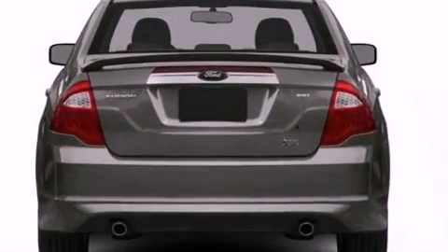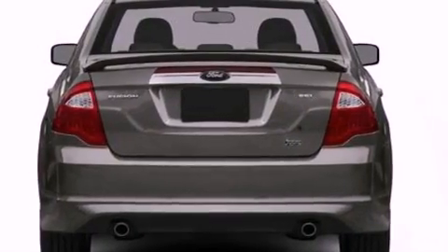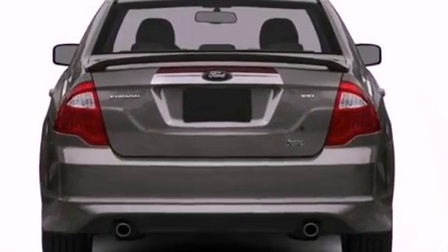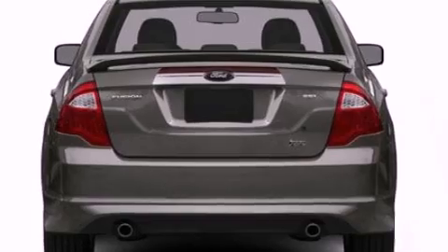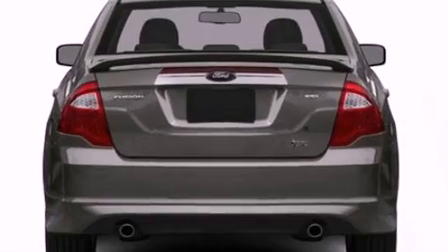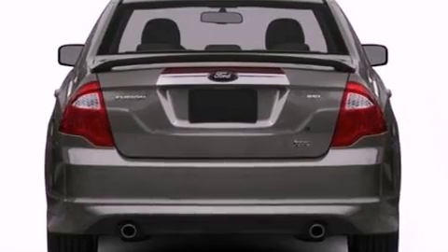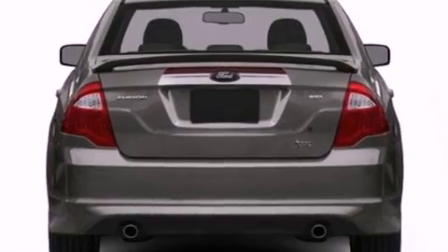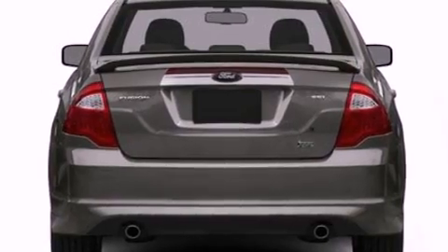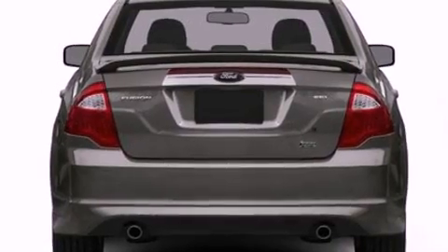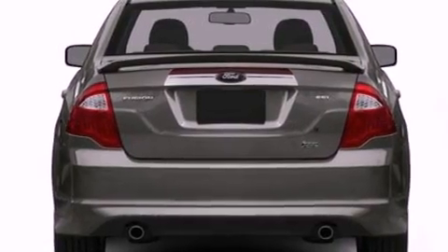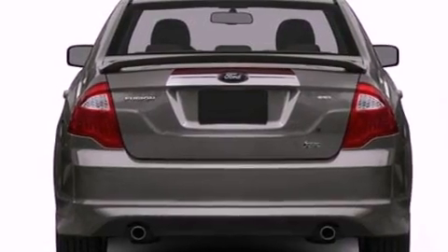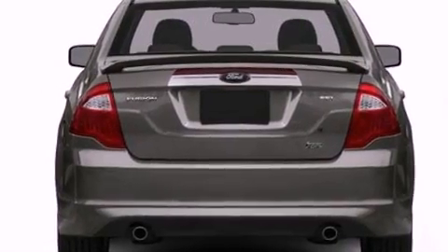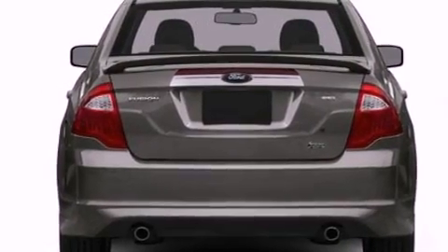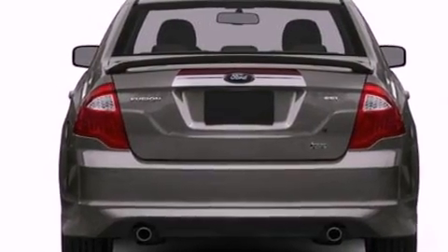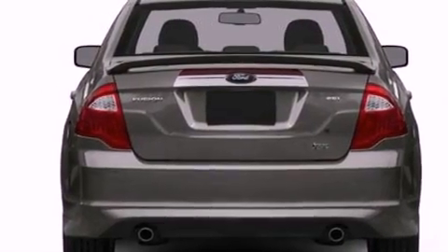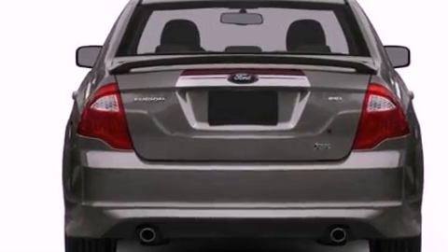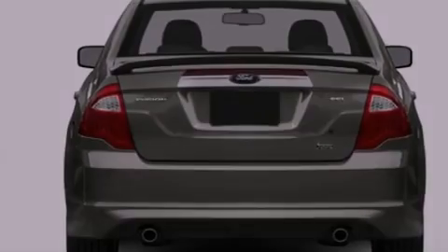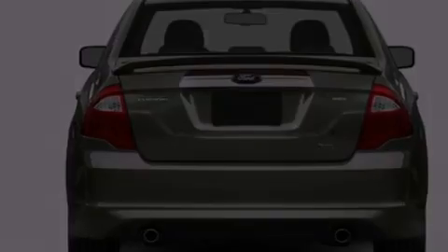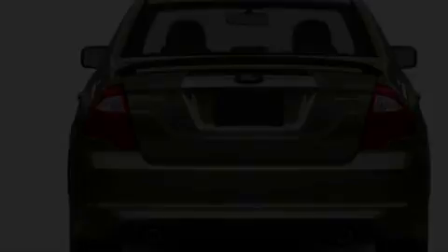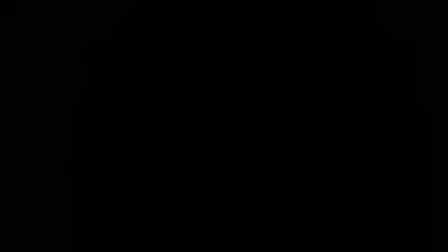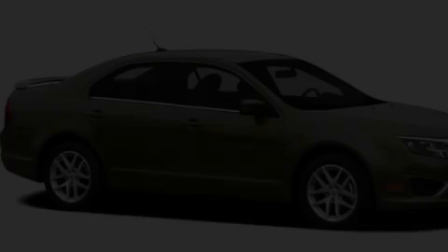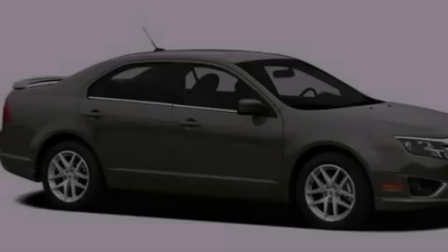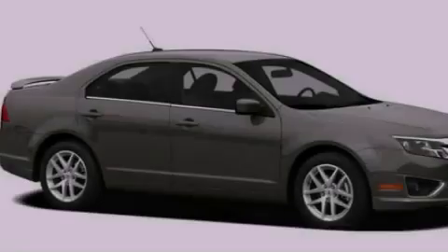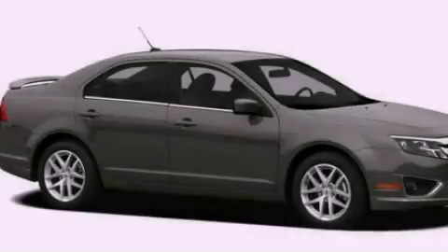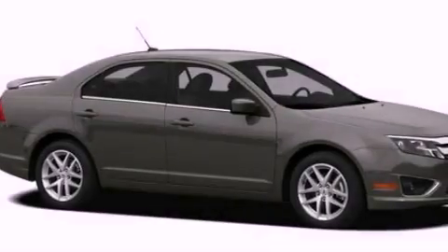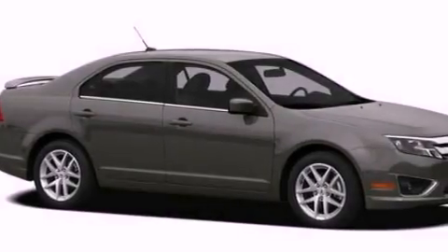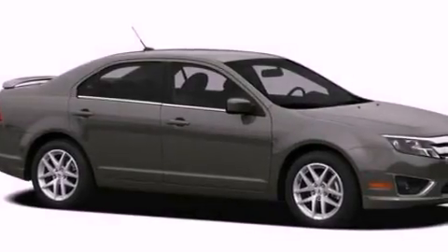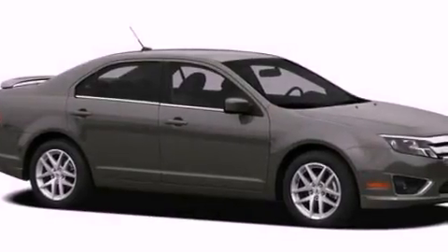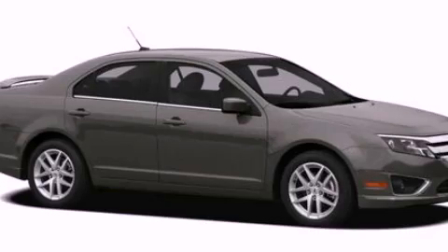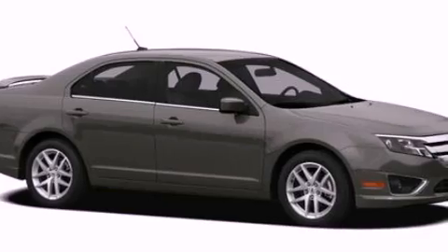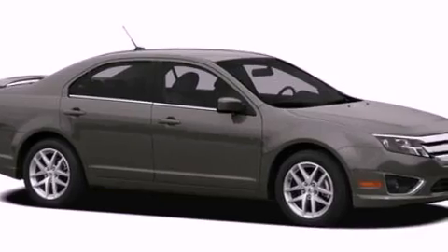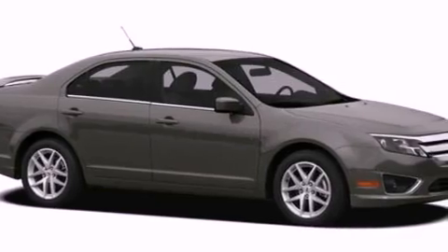Additional features include a security system, privacy glass, dusk-sensing headlights, front and rear reading lights, and fog lamps.